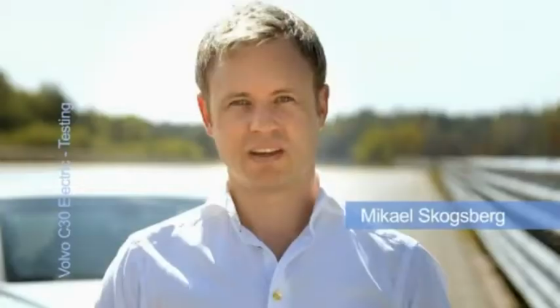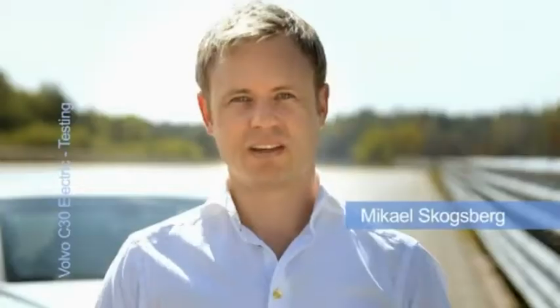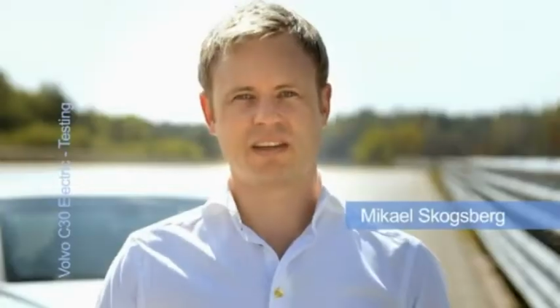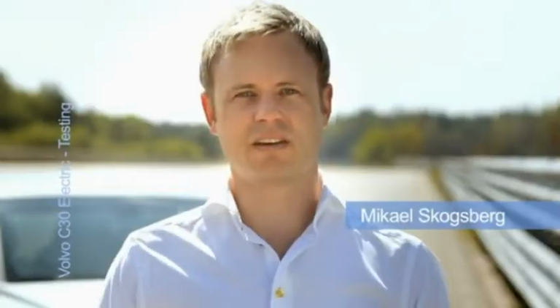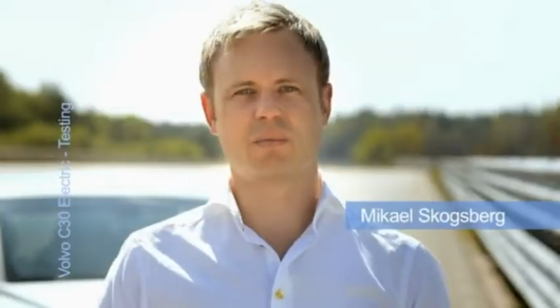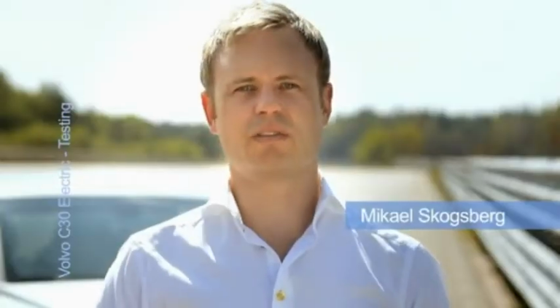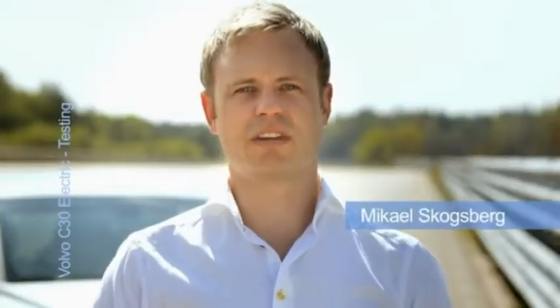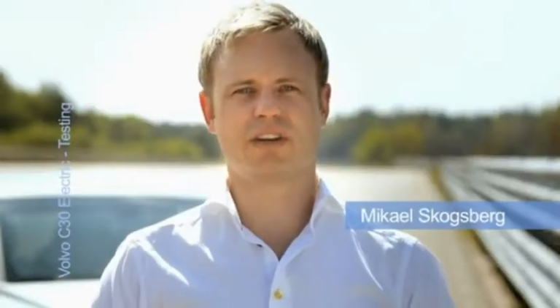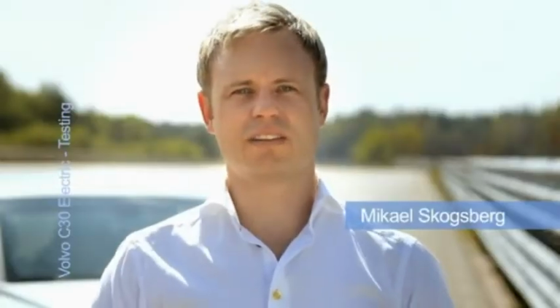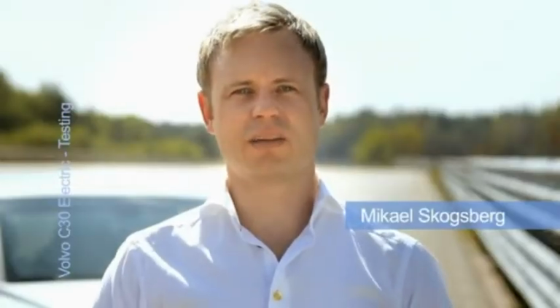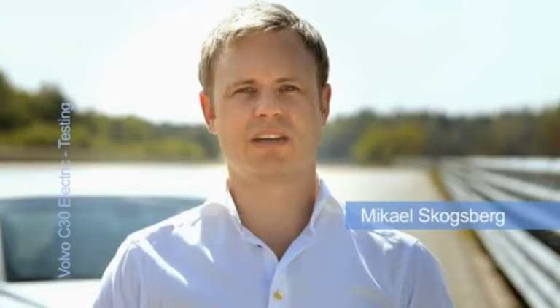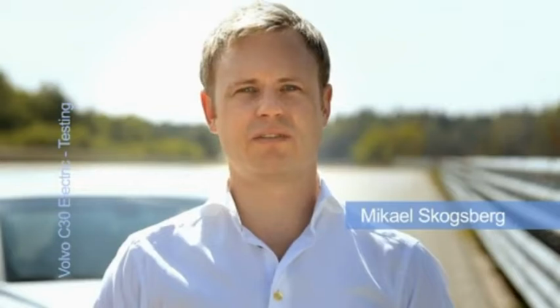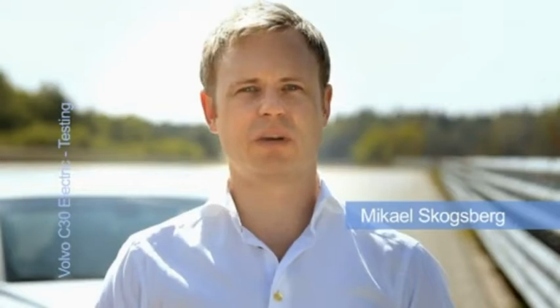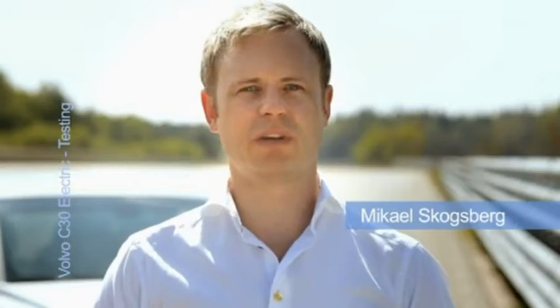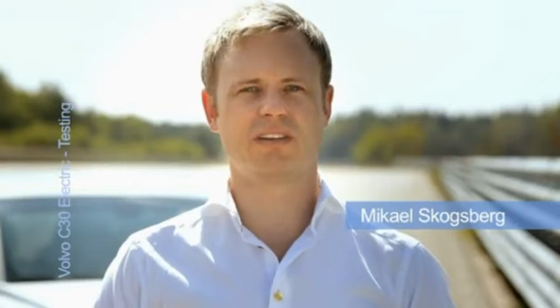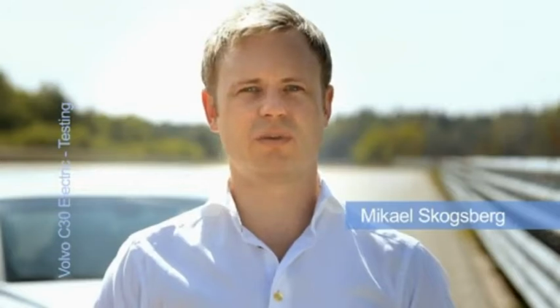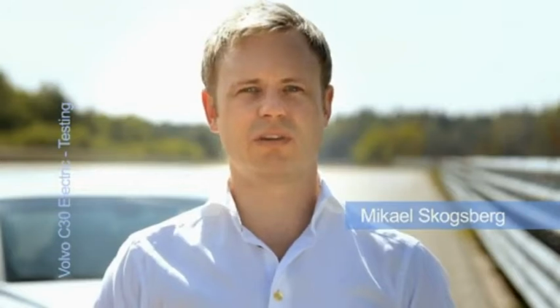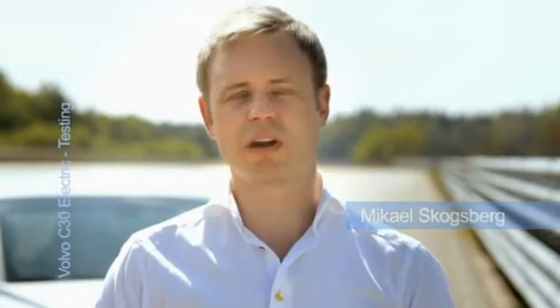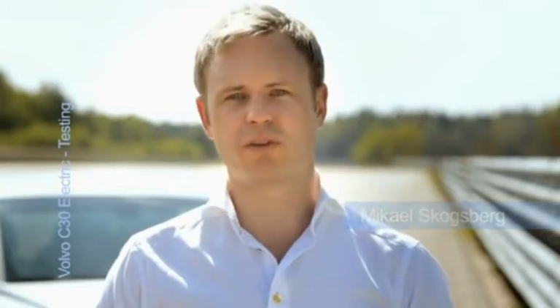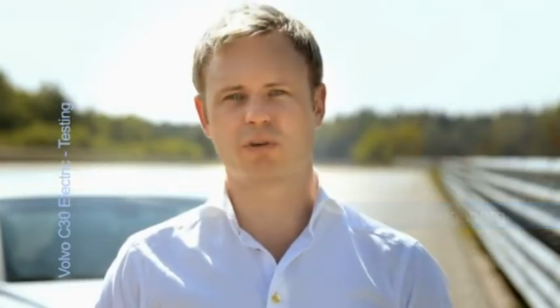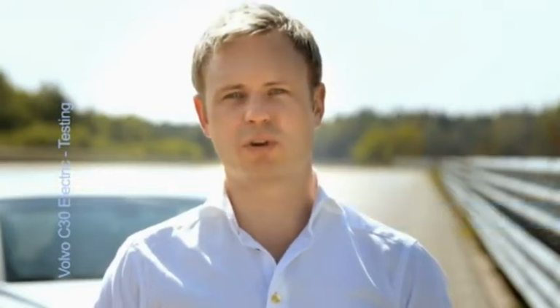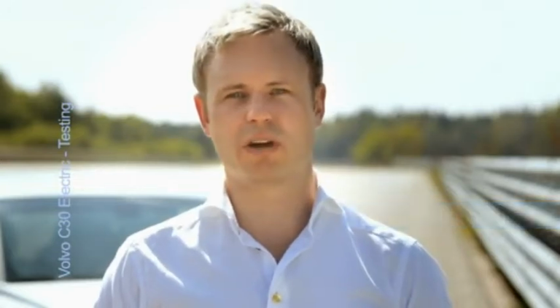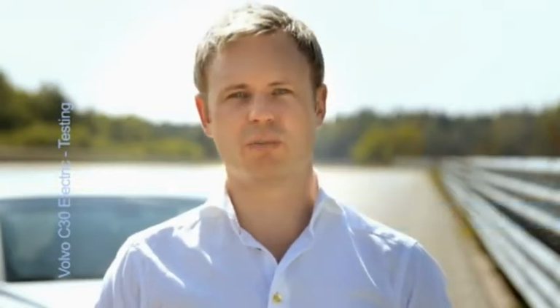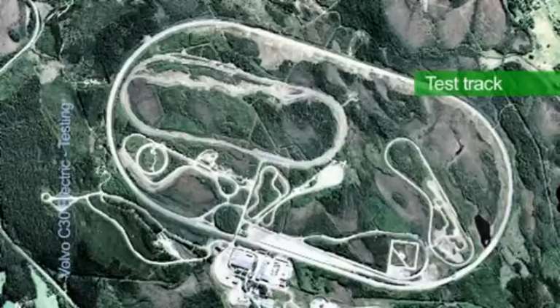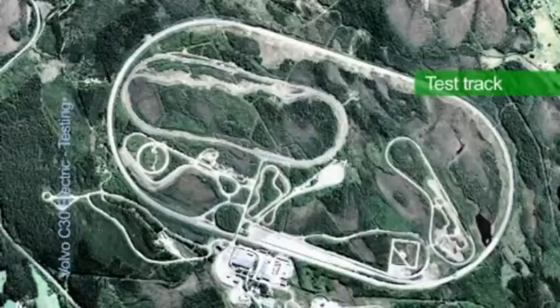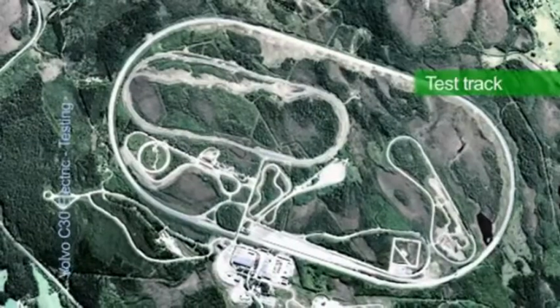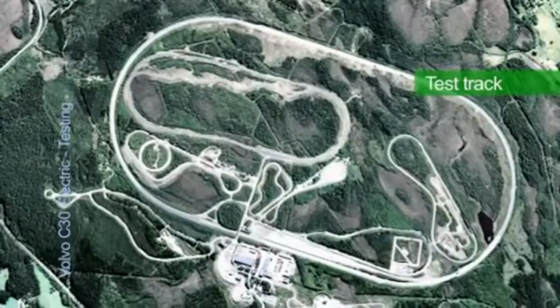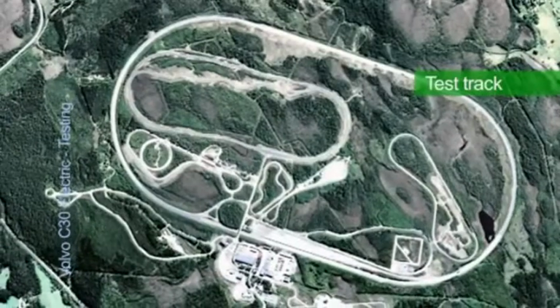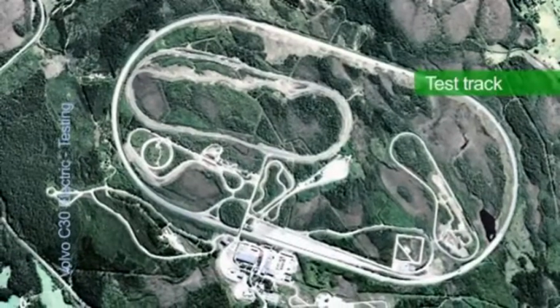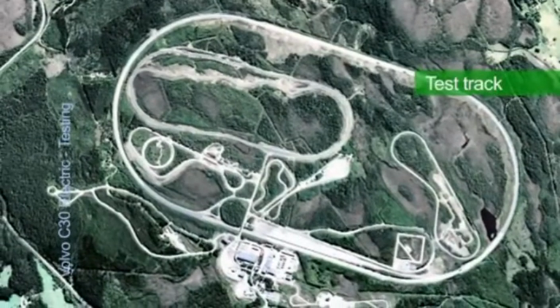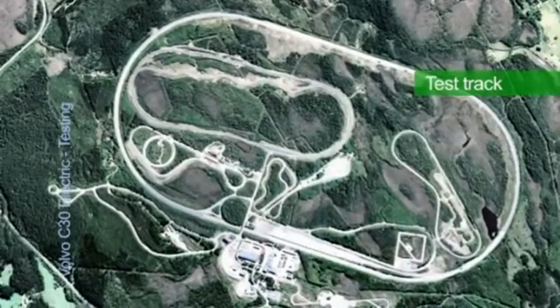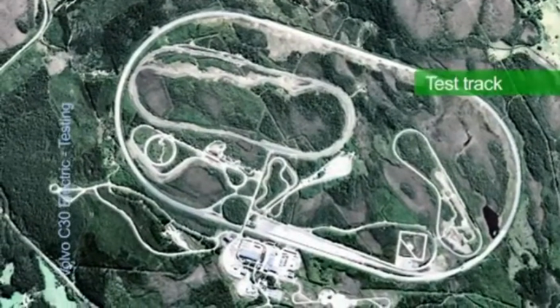It is here at one of our test tracks that we get the feedback we need to know that all our focus work back home really meets our customers' expectations.